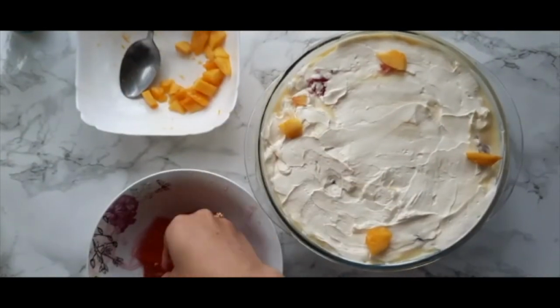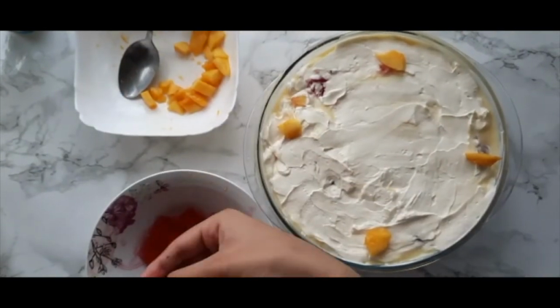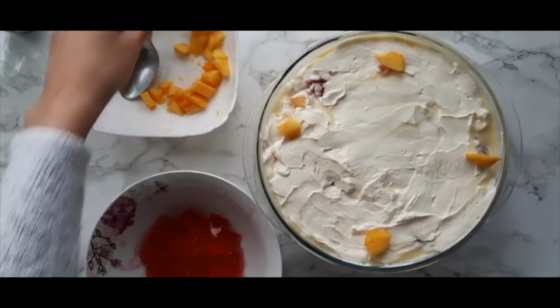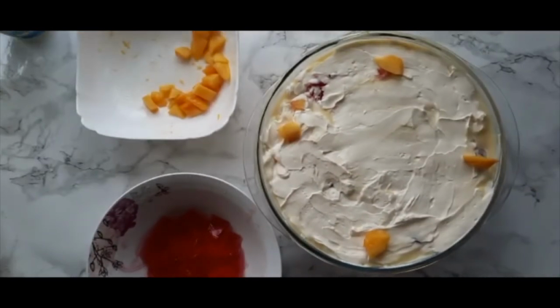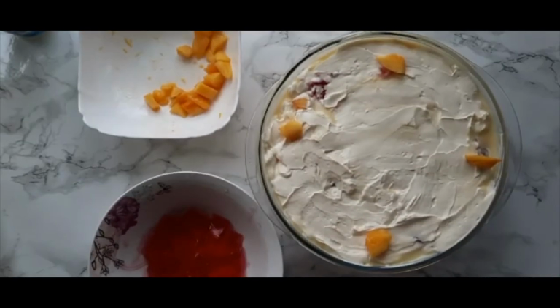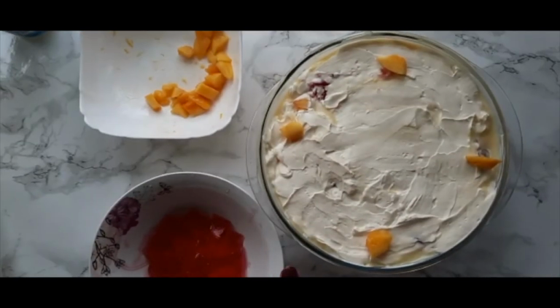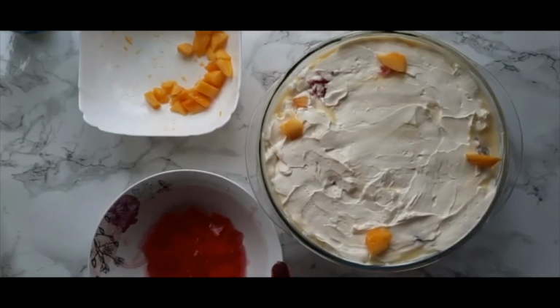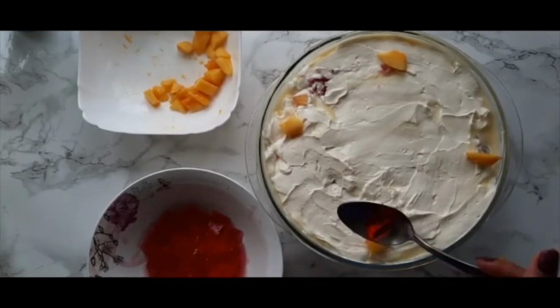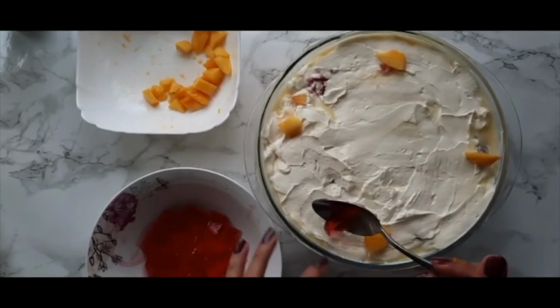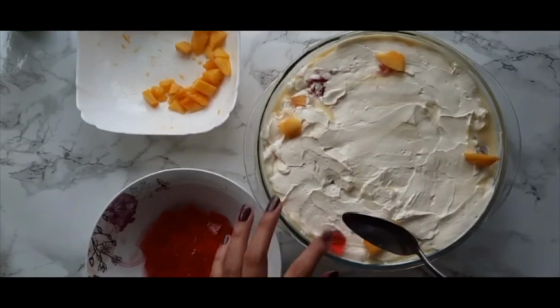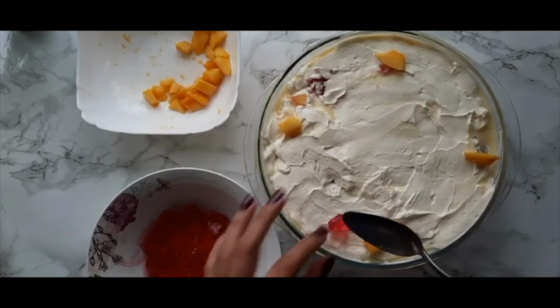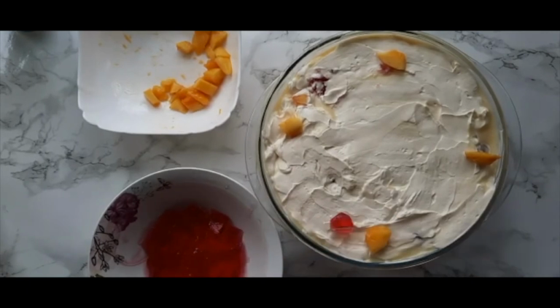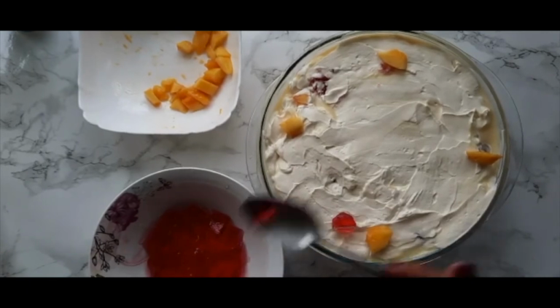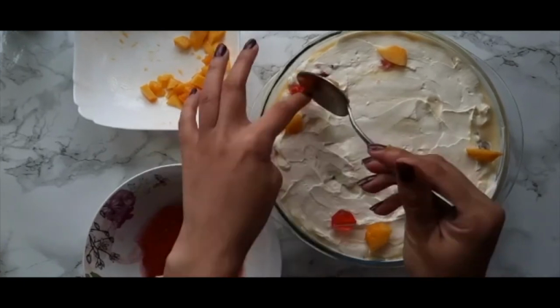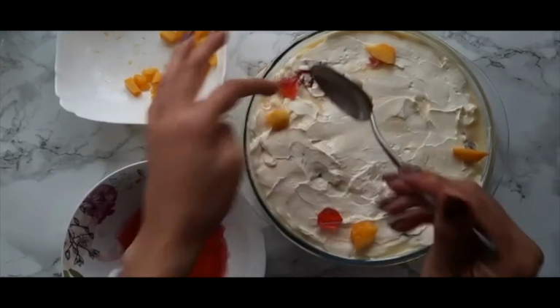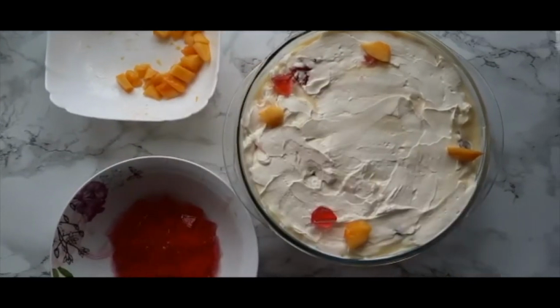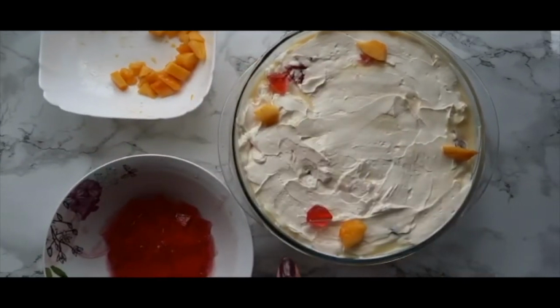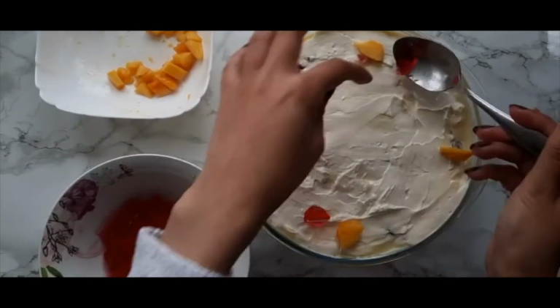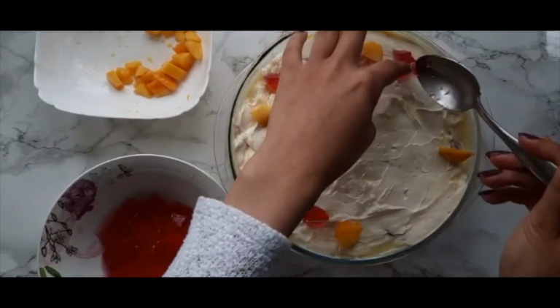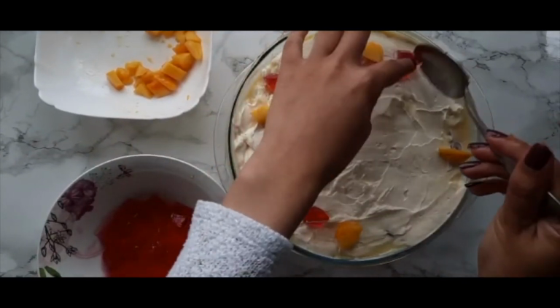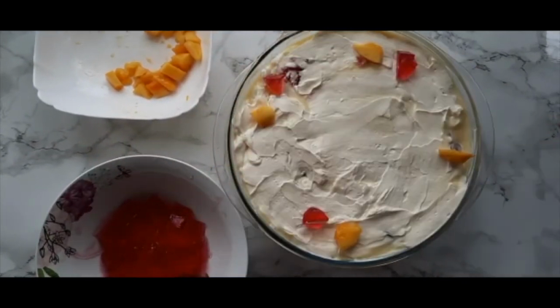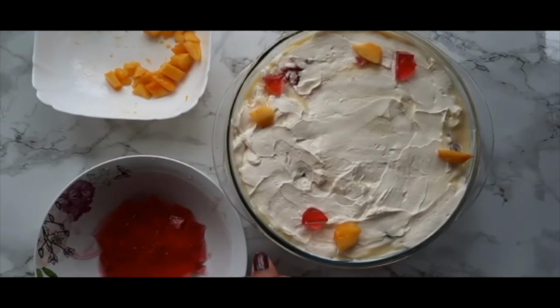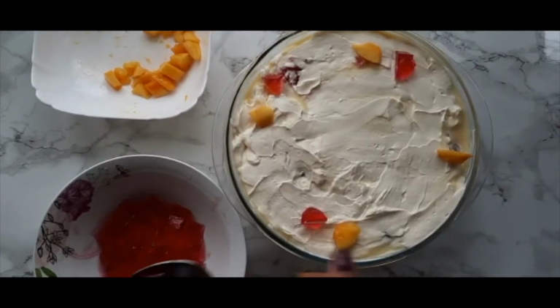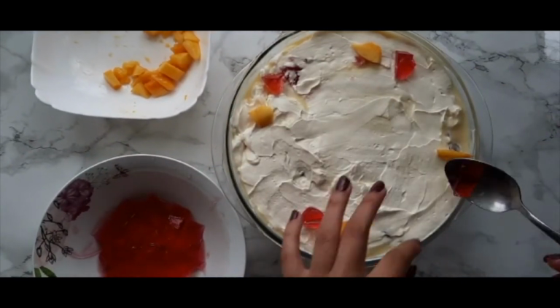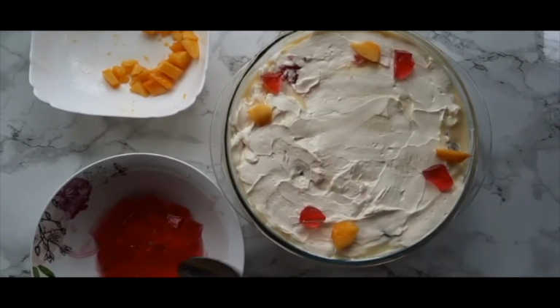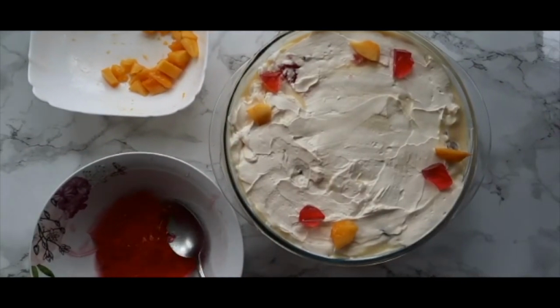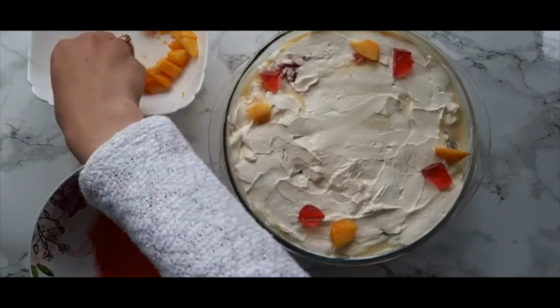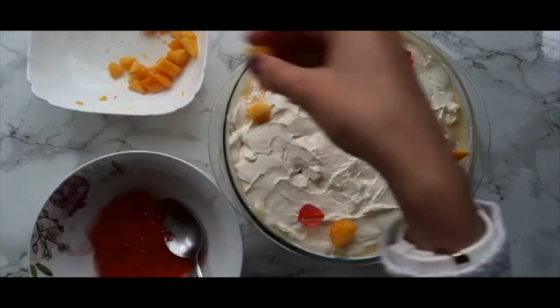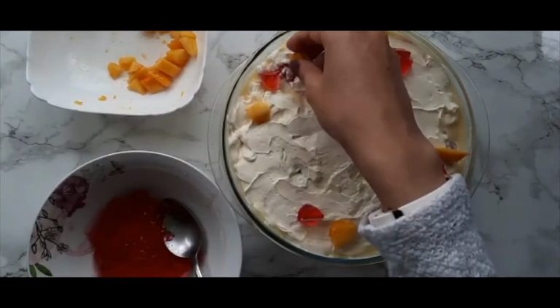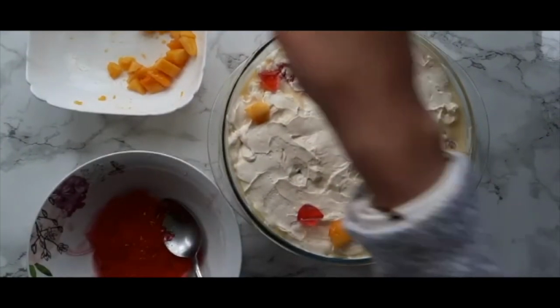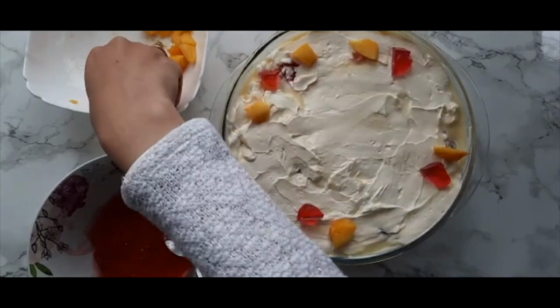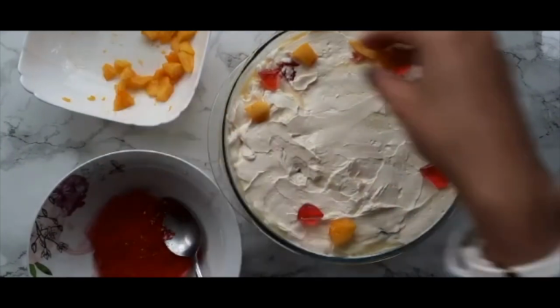You're ready to serve your trifle, but if you want you can decorate it with some leftover mango chunks and some jelly cubes as well.